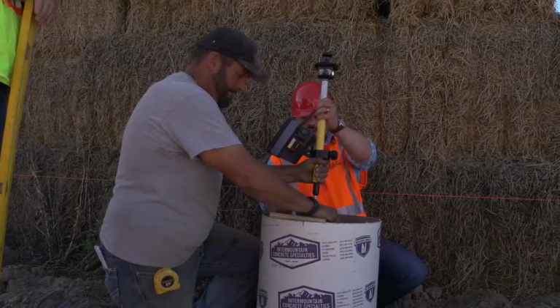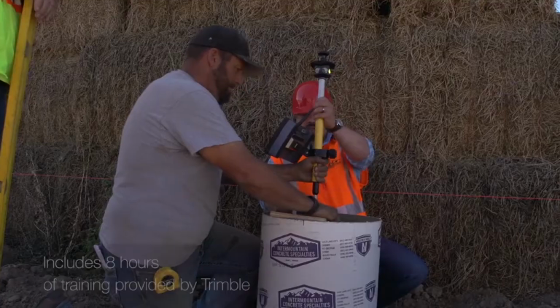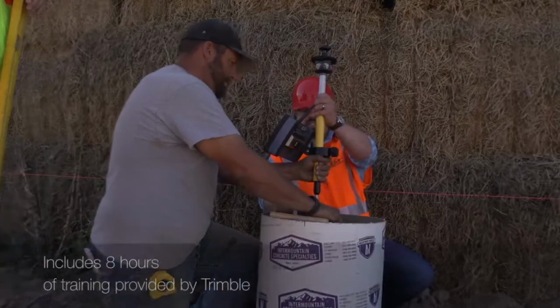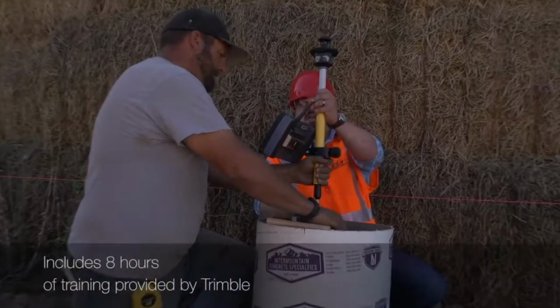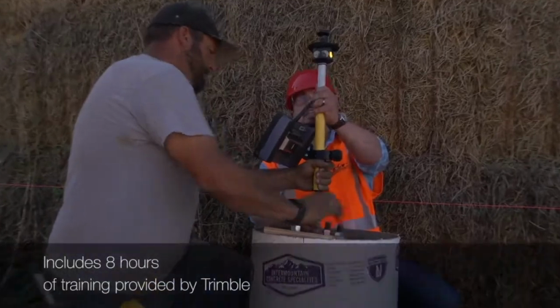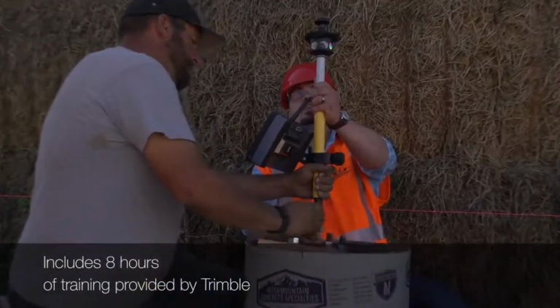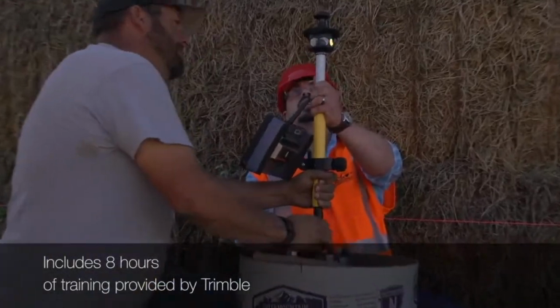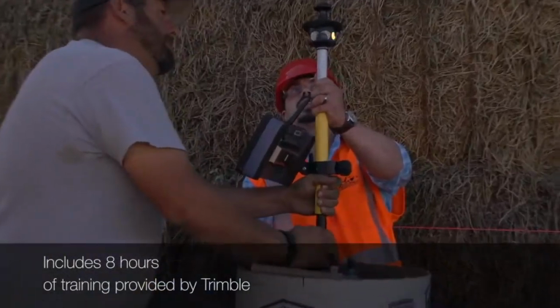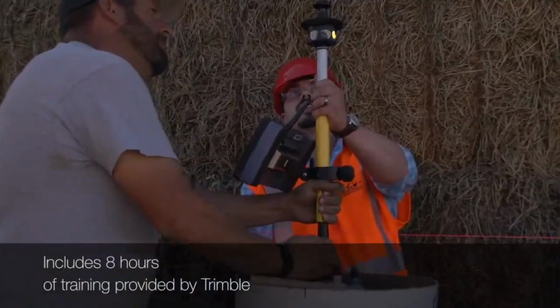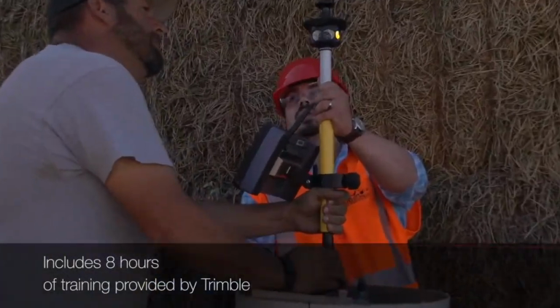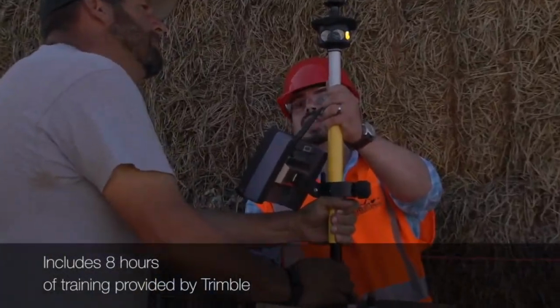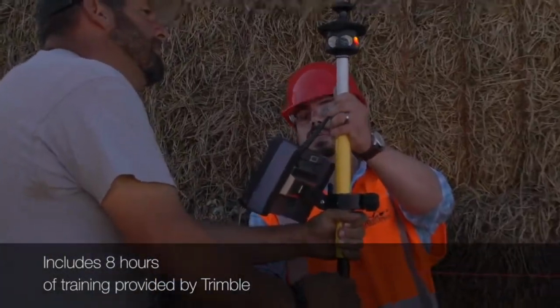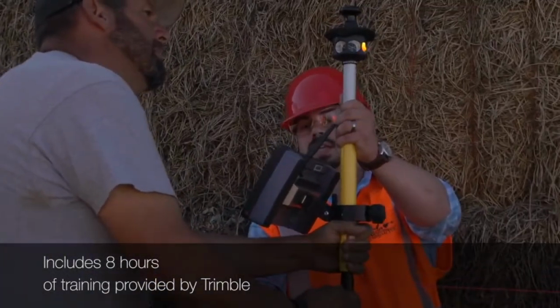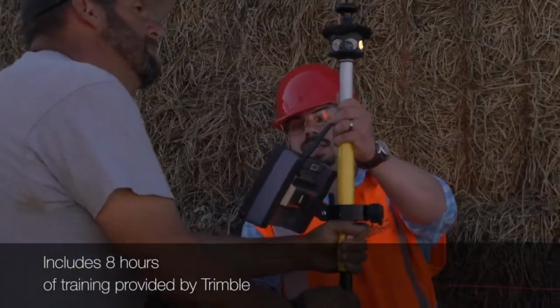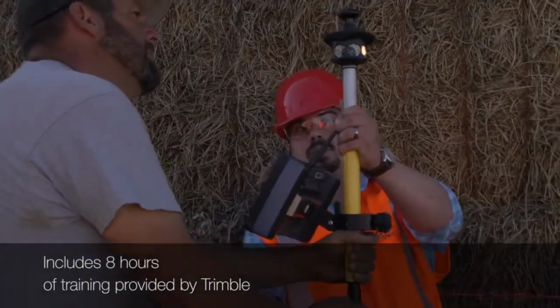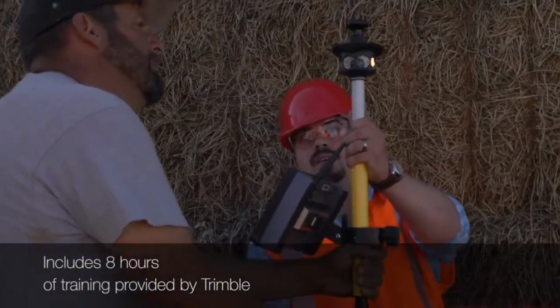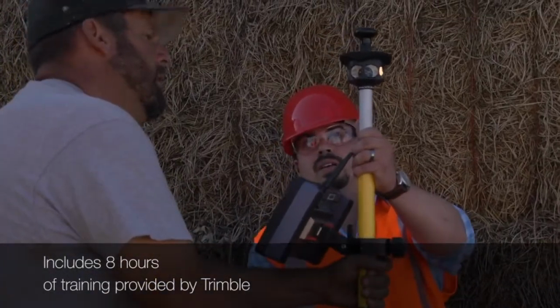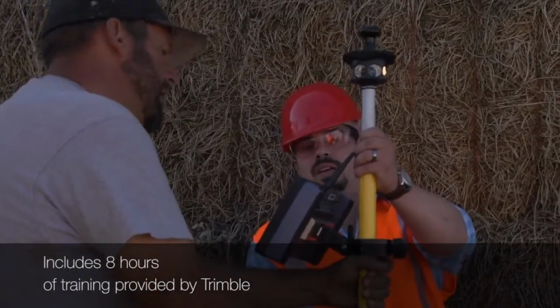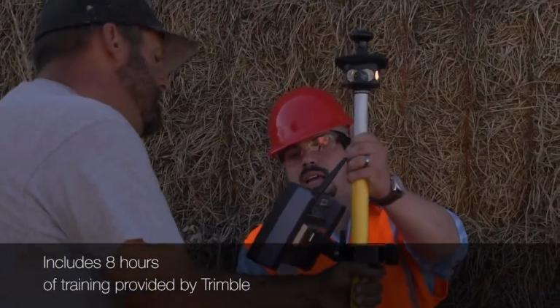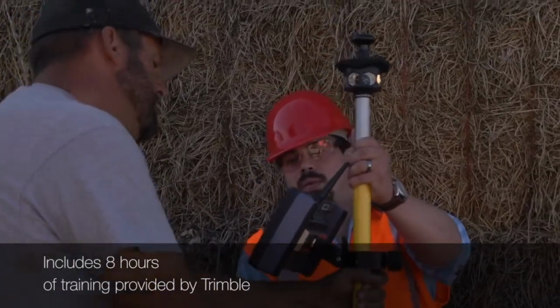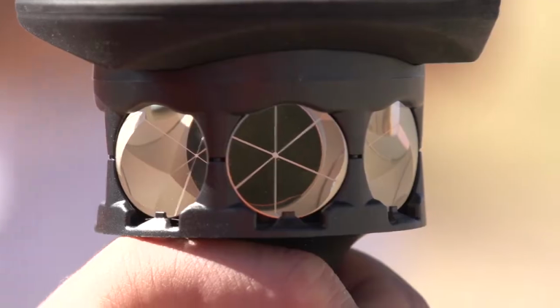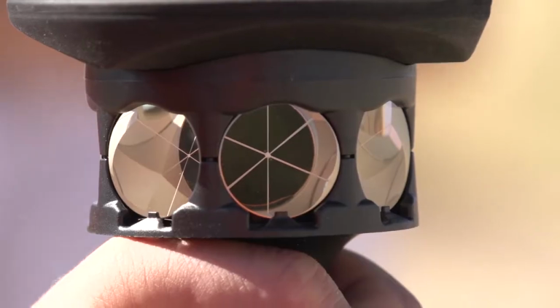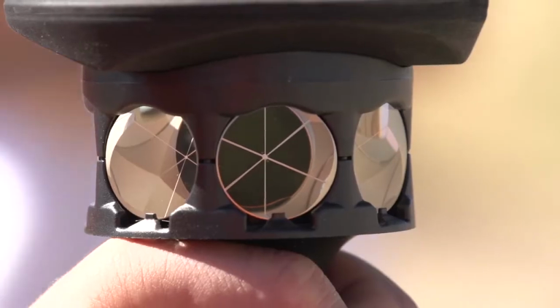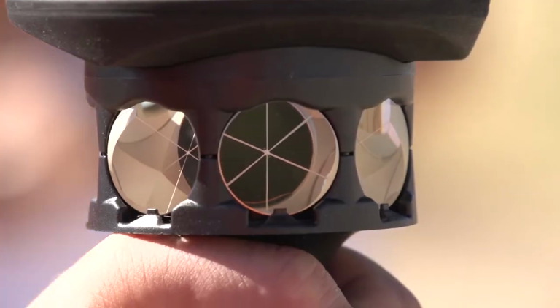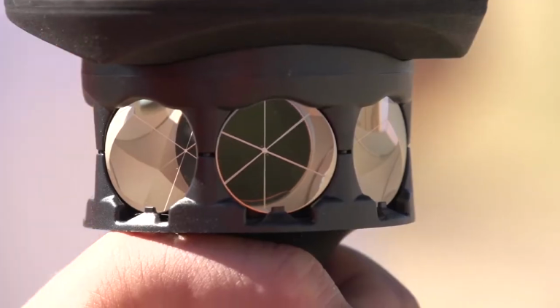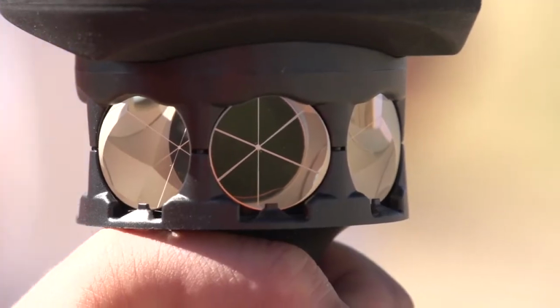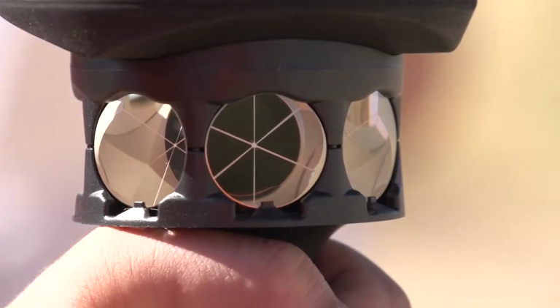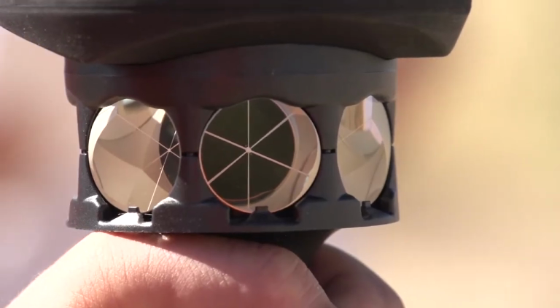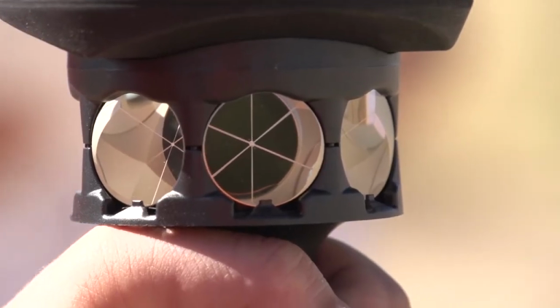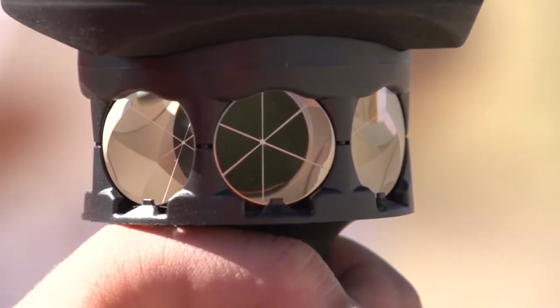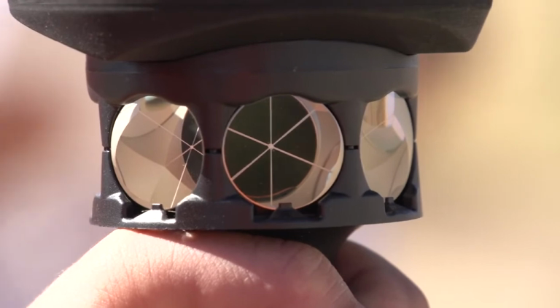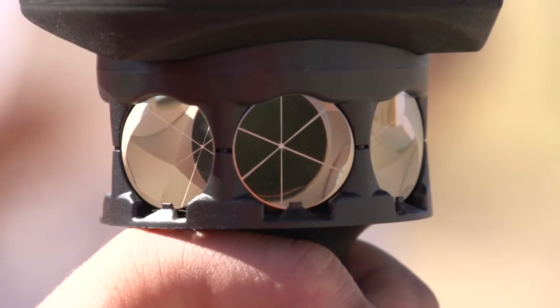Go ahead and set it right there — look at the level at the top. When that's level, then we look at the numbers and make our adjustments.